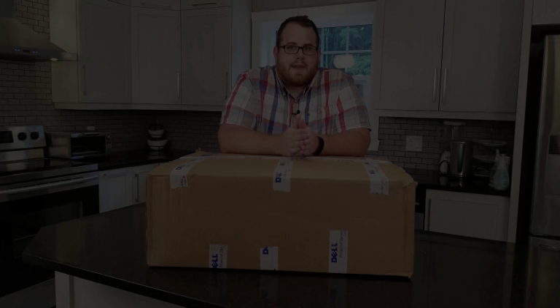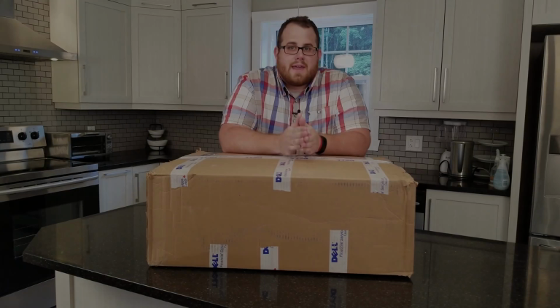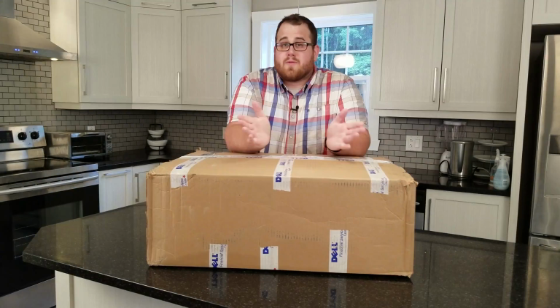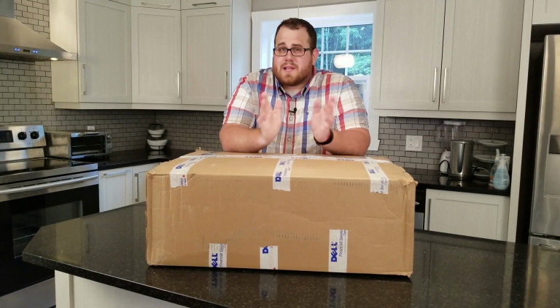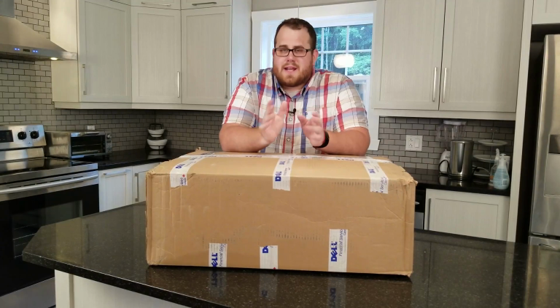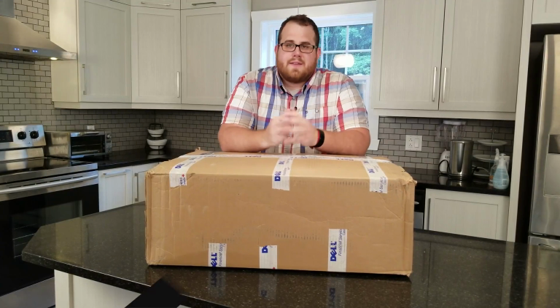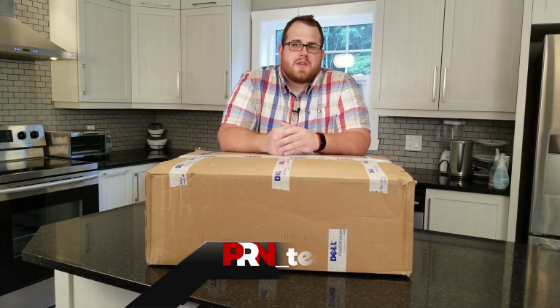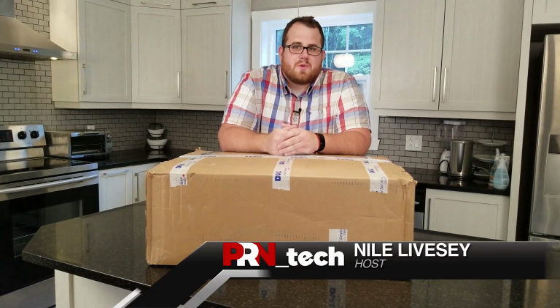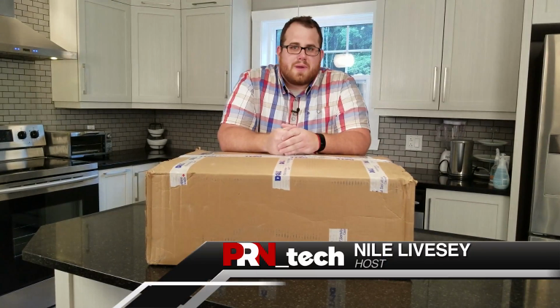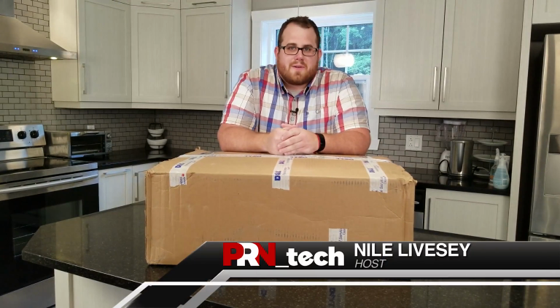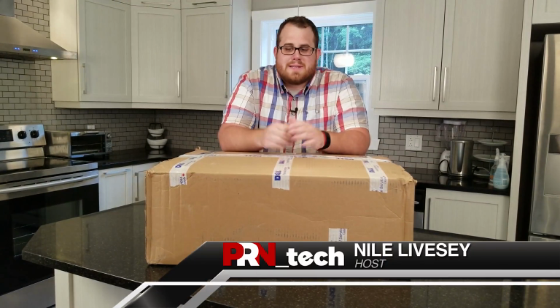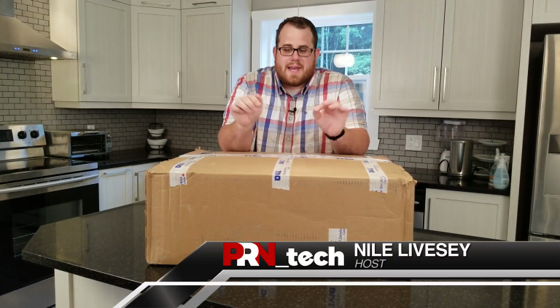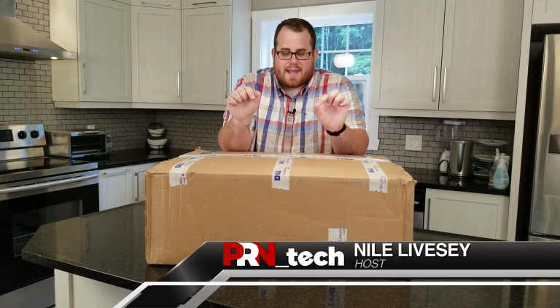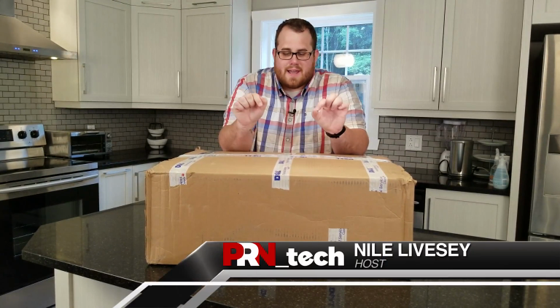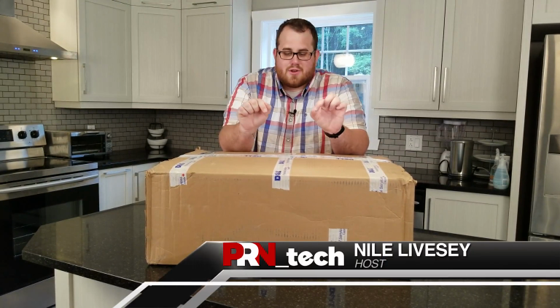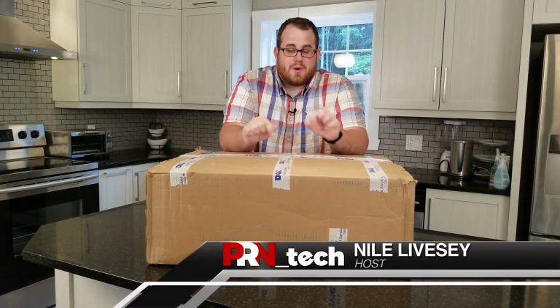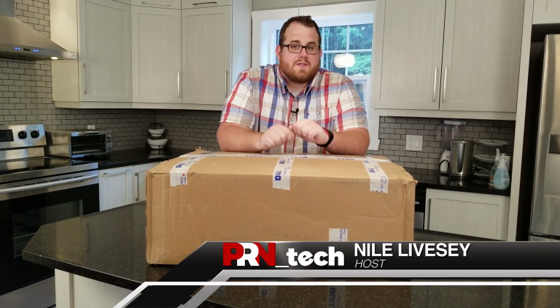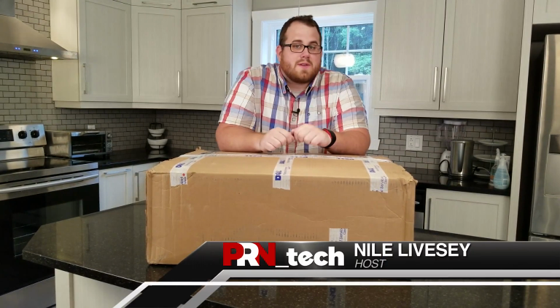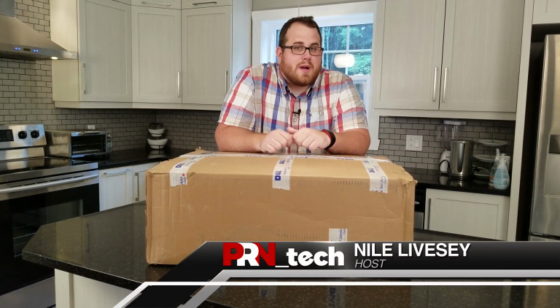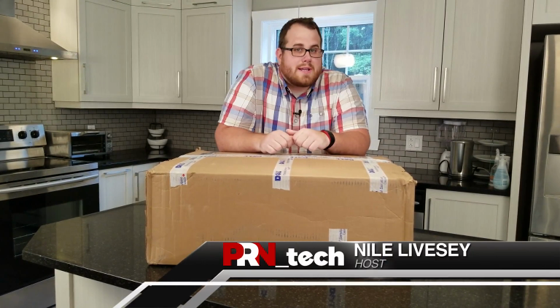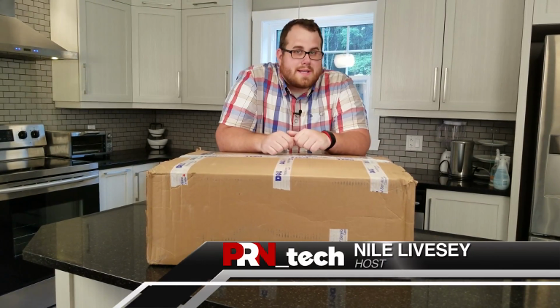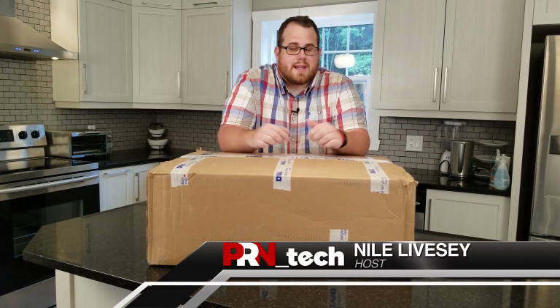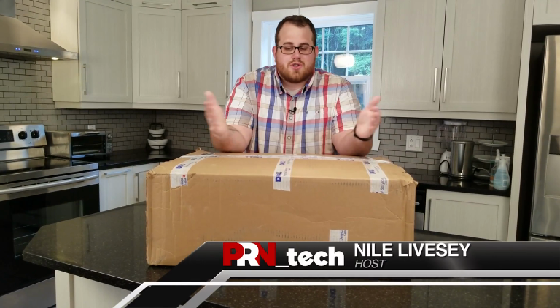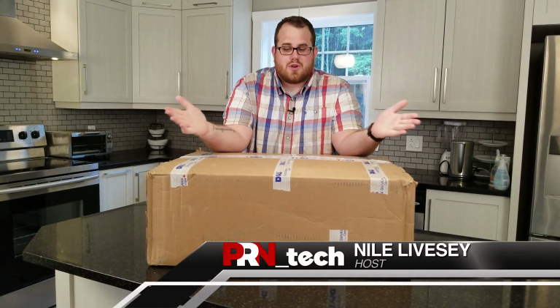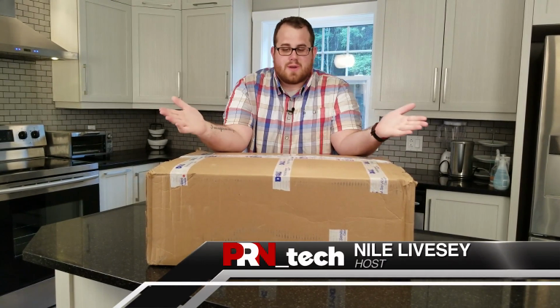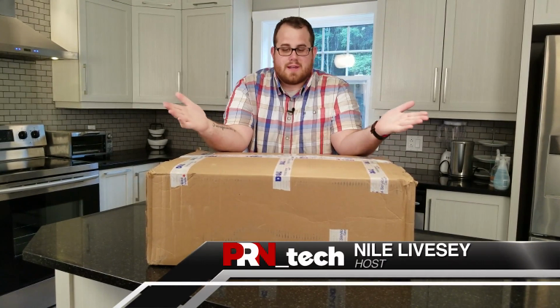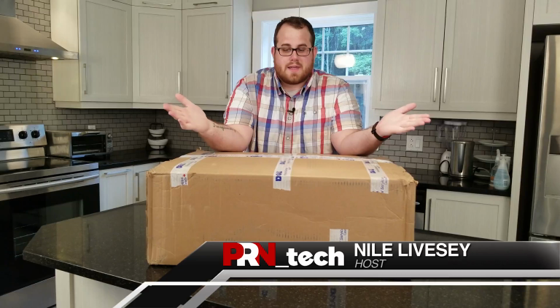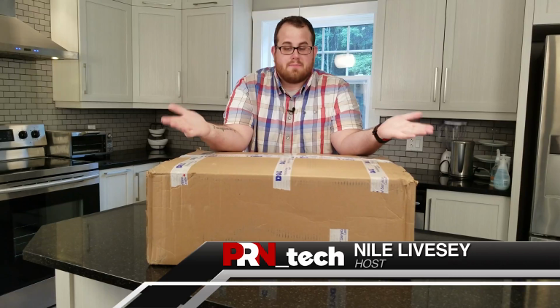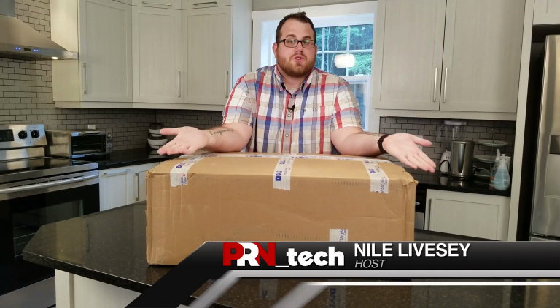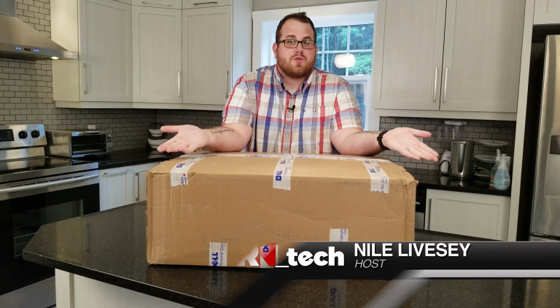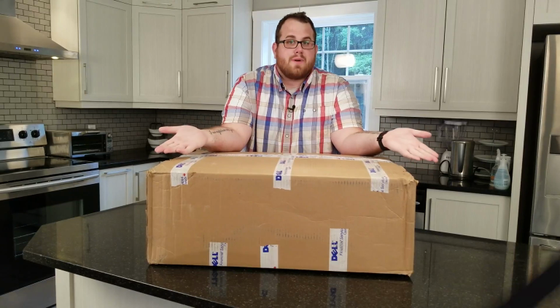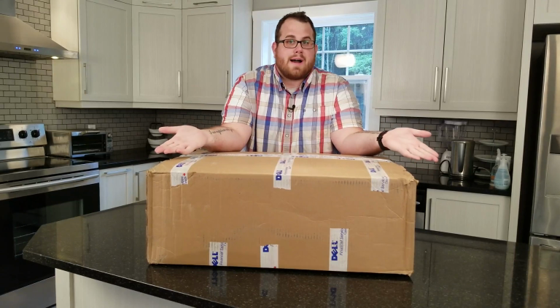Hey everybody, it's Niall Lipsy here with PRN Tech. Do I have something quite exciting to show you?